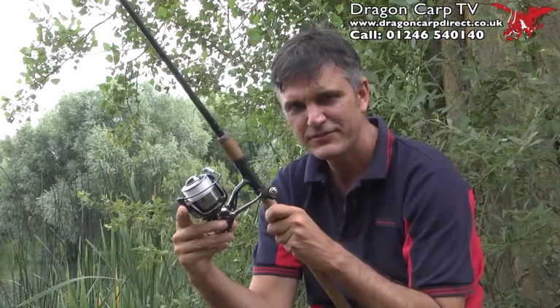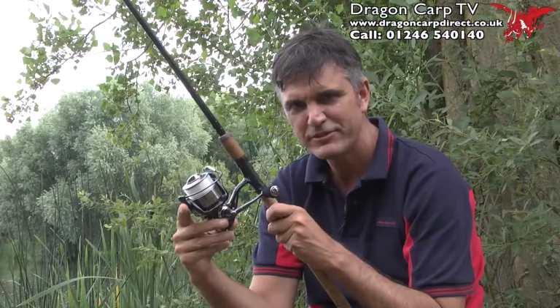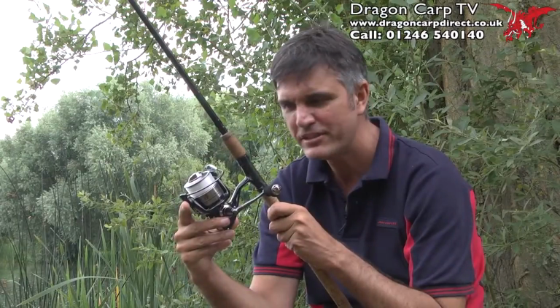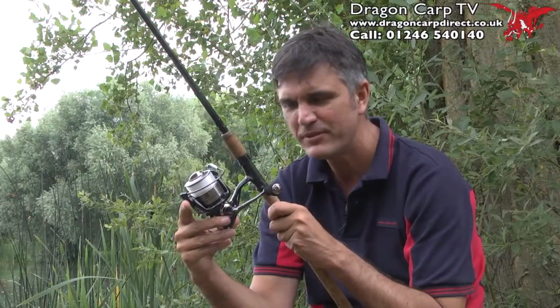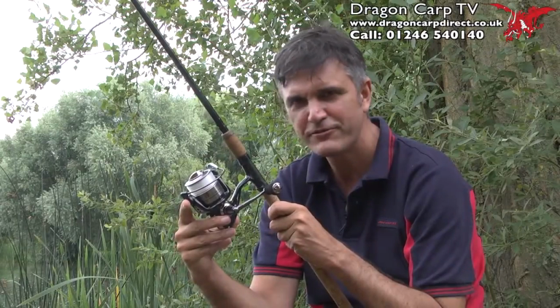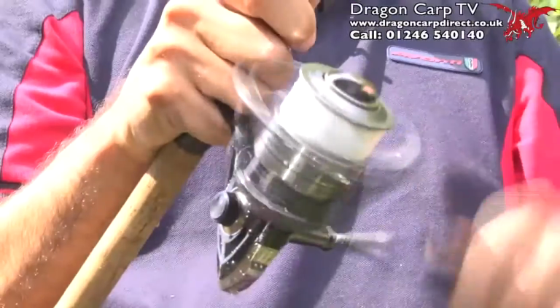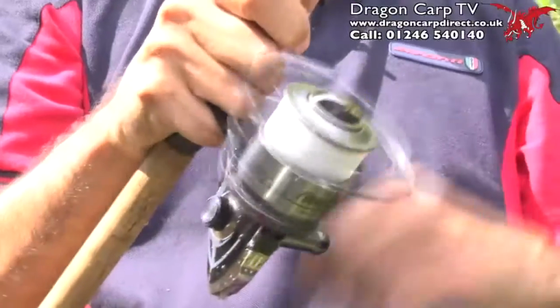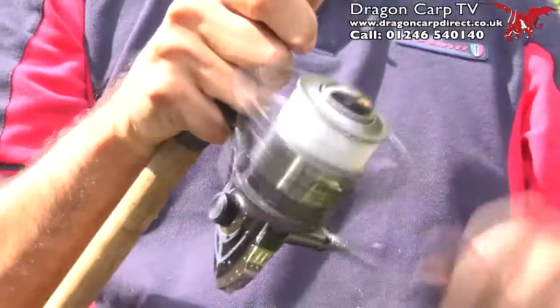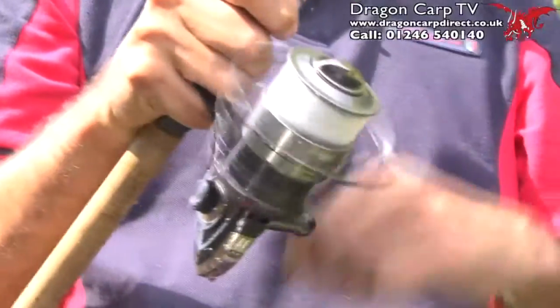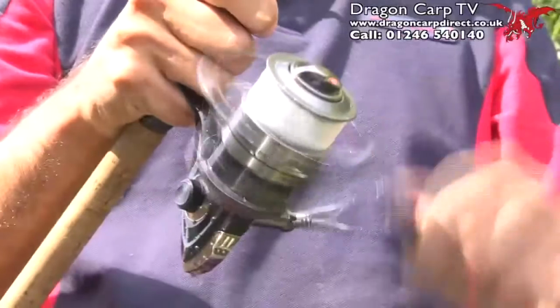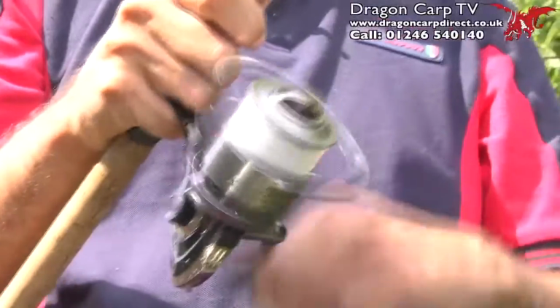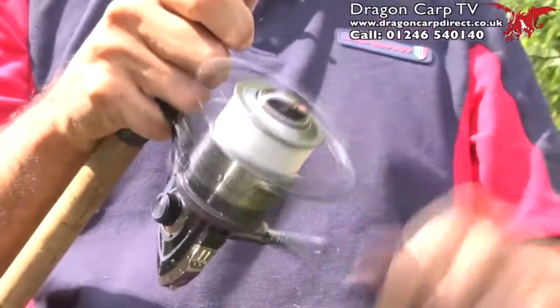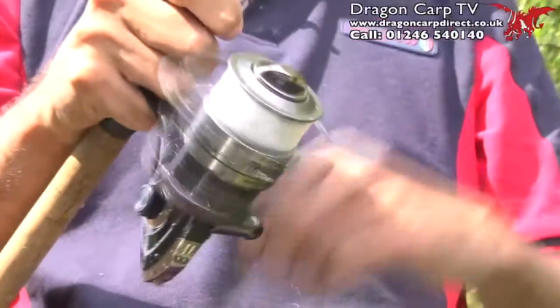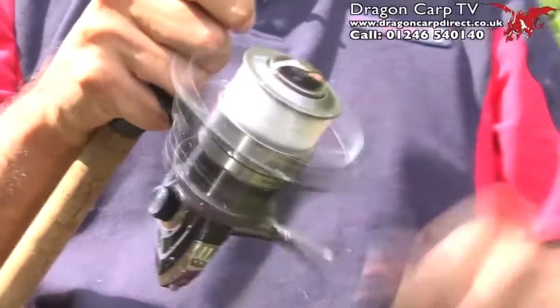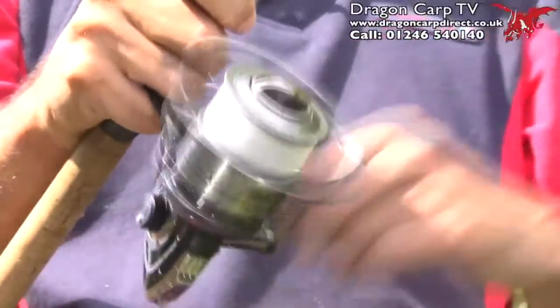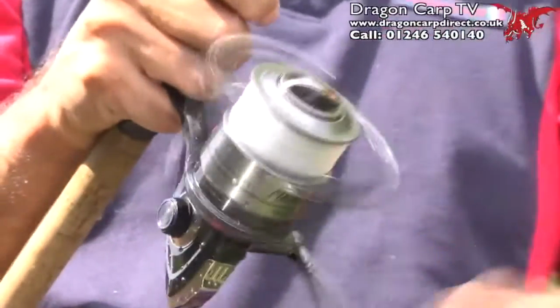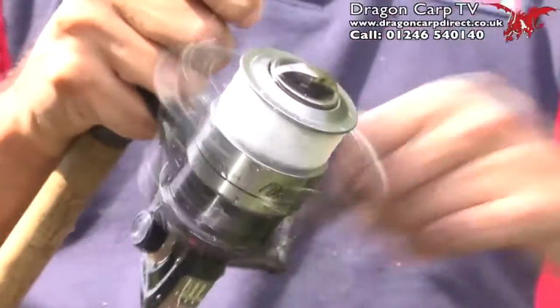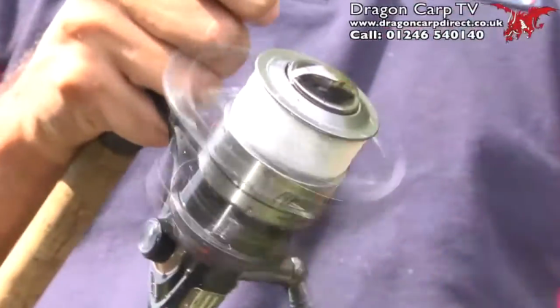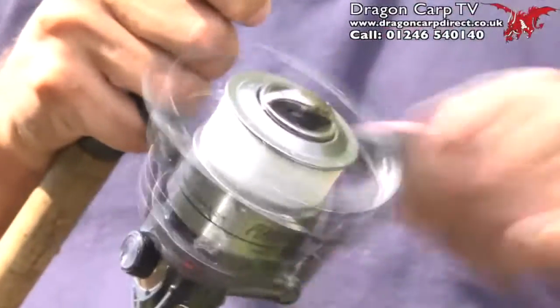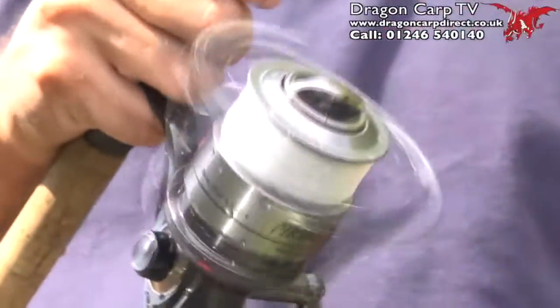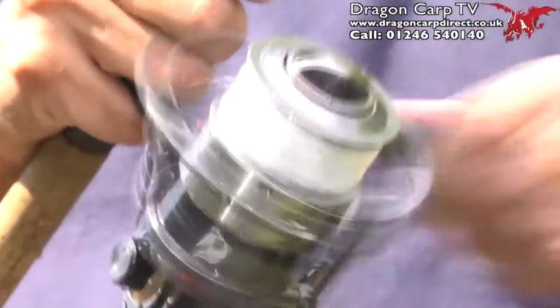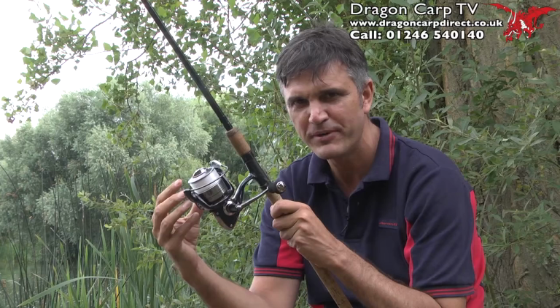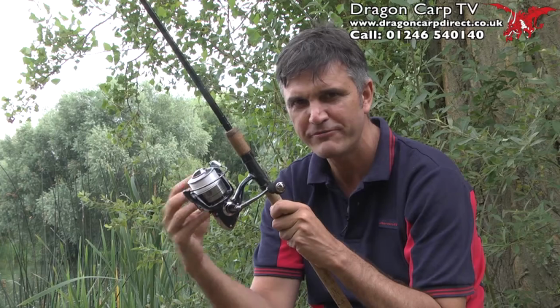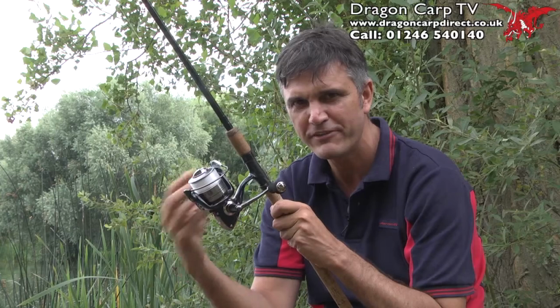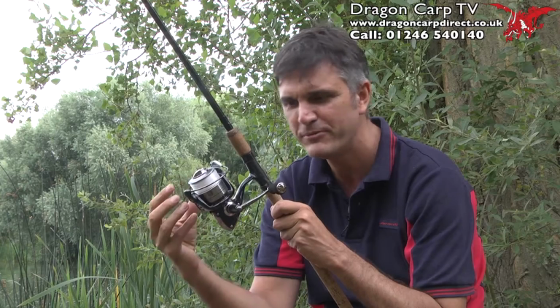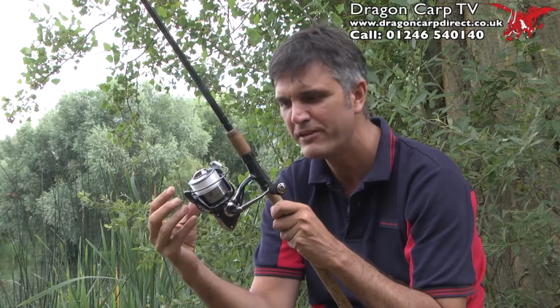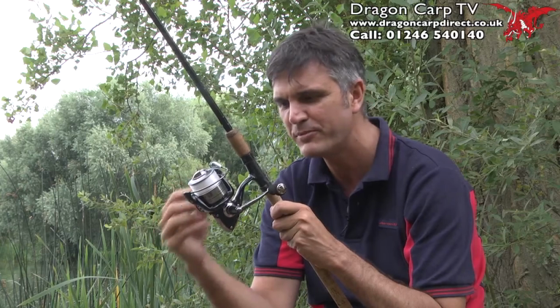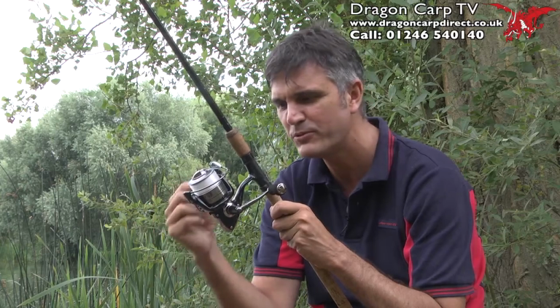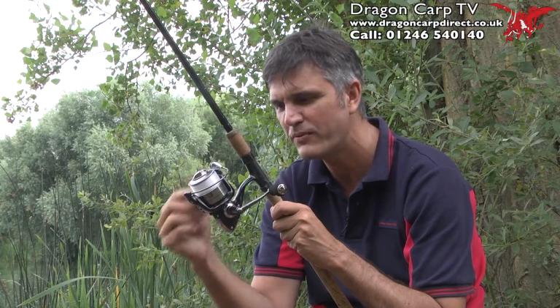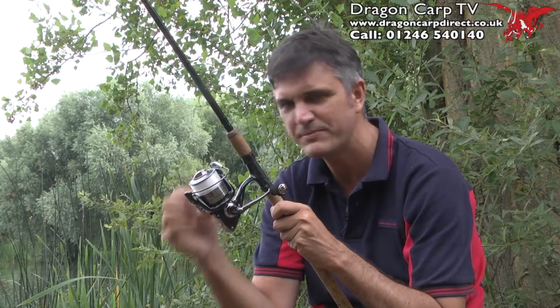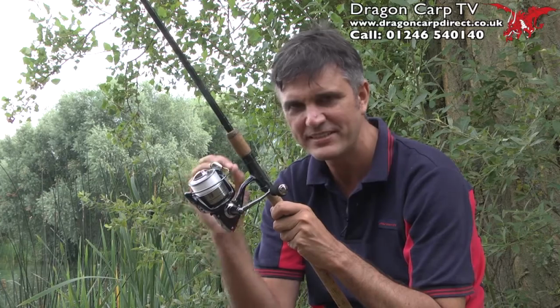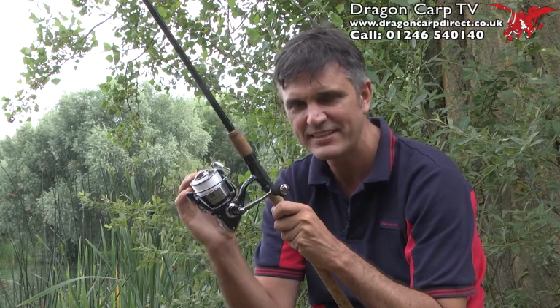As for the retrieve, it's 5.2 to 1 — so that's nice and fast. And it's made really smooth by 5 ball bearings plus 1, makes 6.